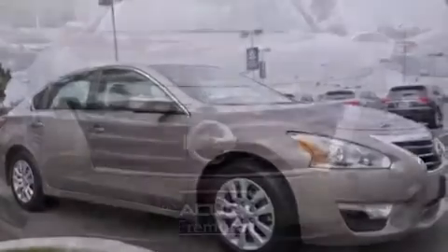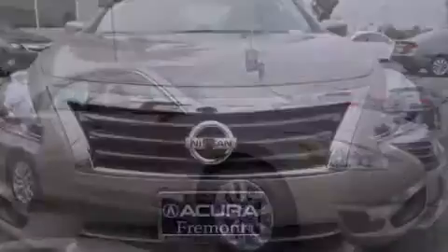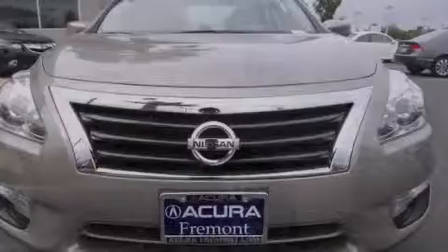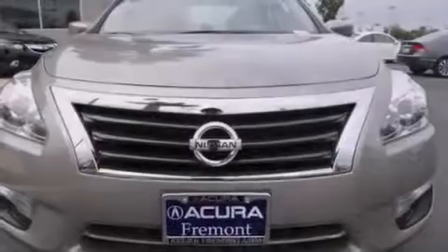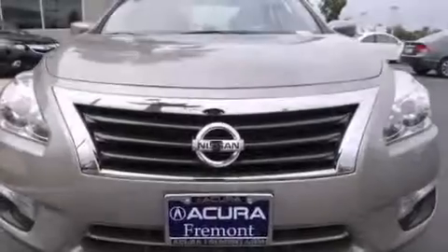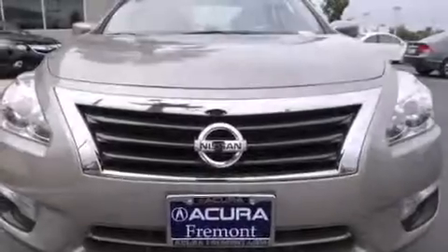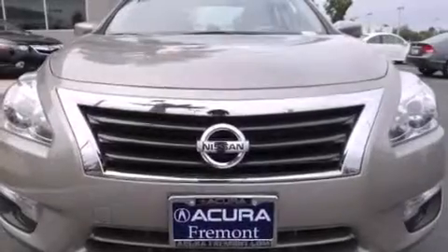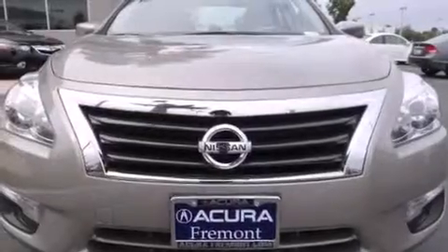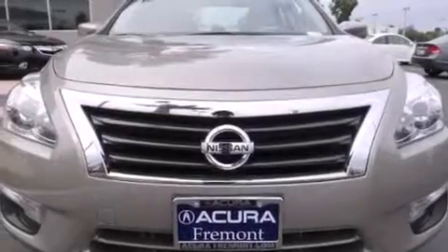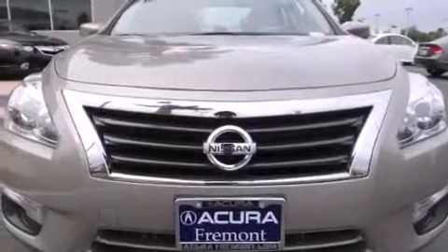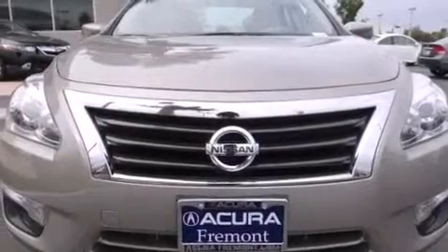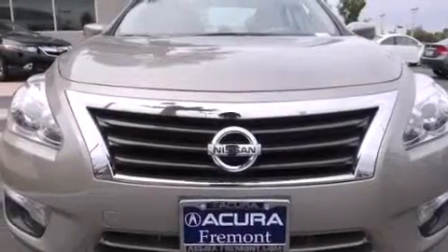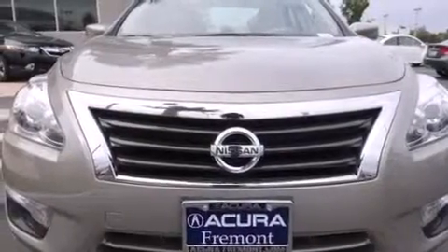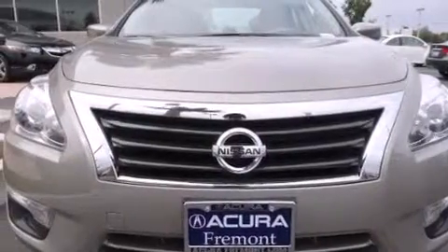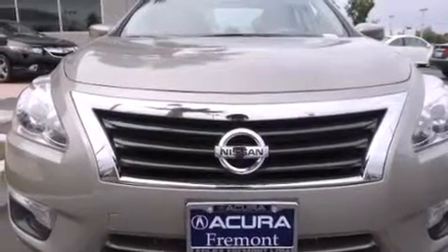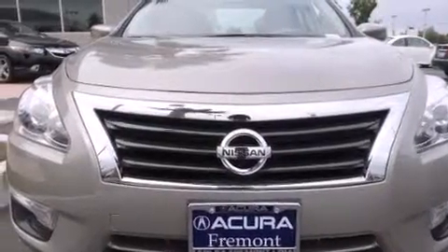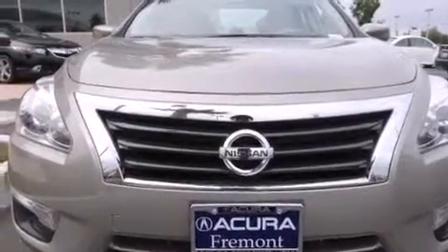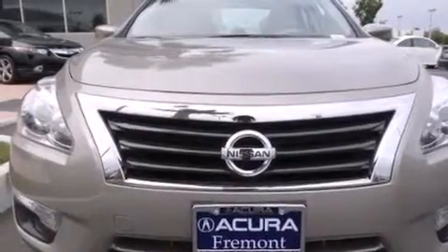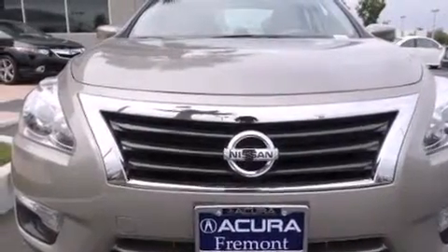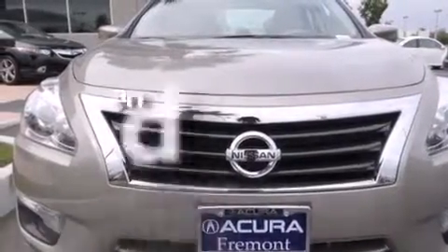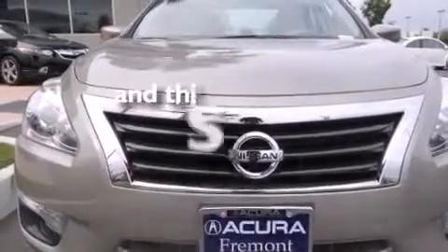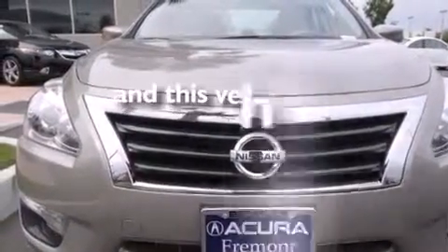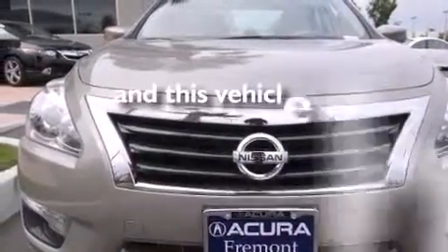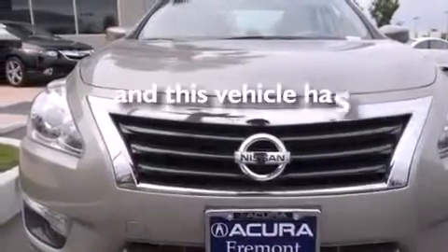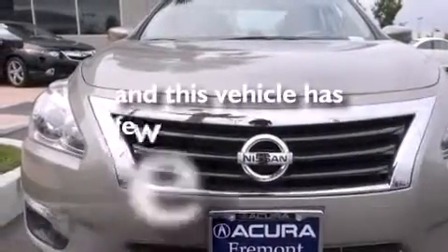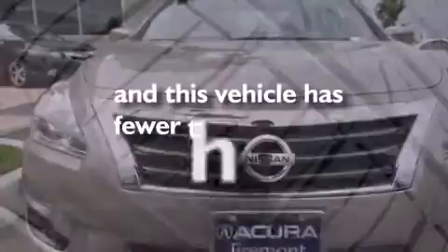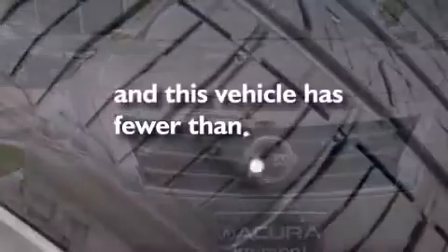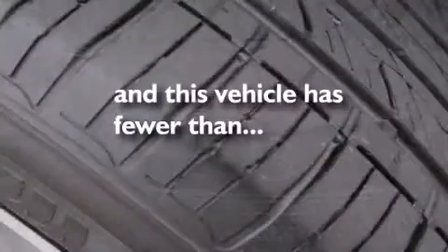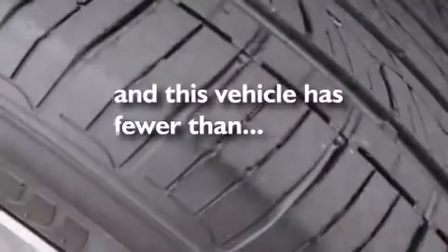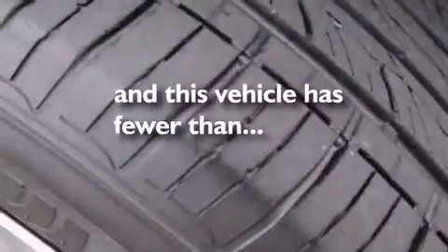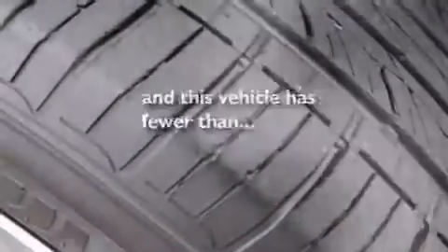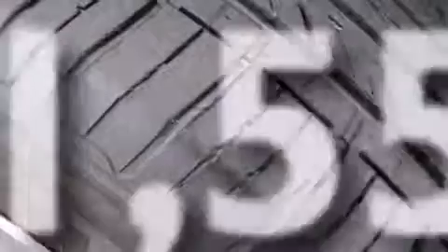A multi-function display, air conditioning, and this vehicle has less than 22,000 miles.